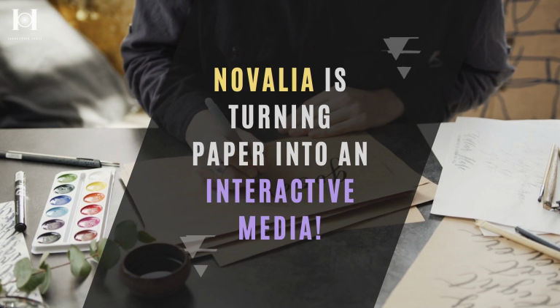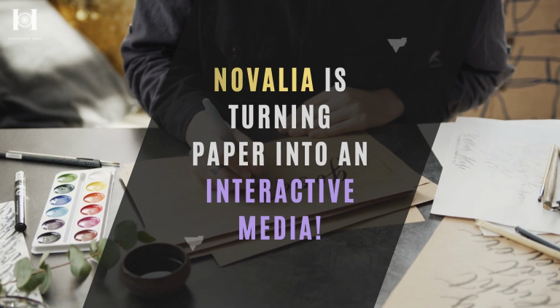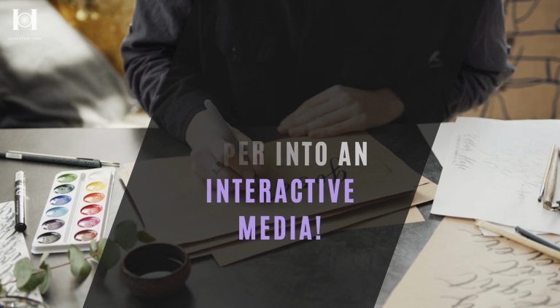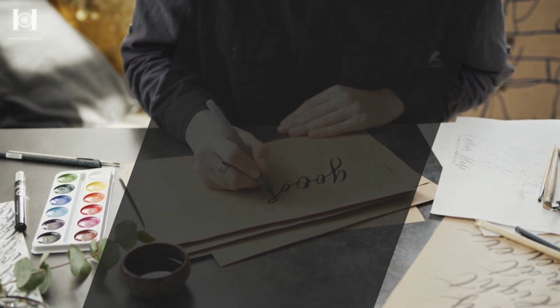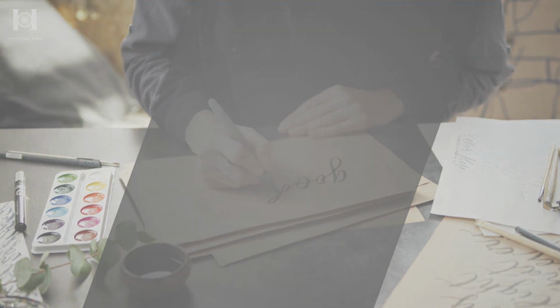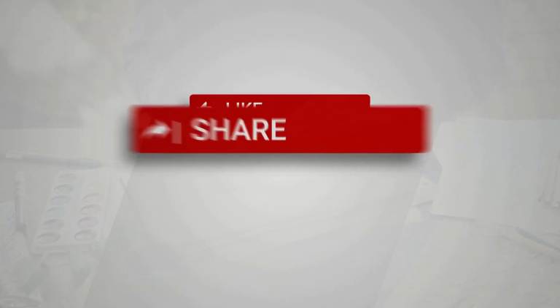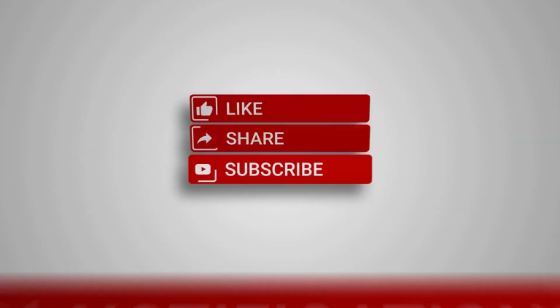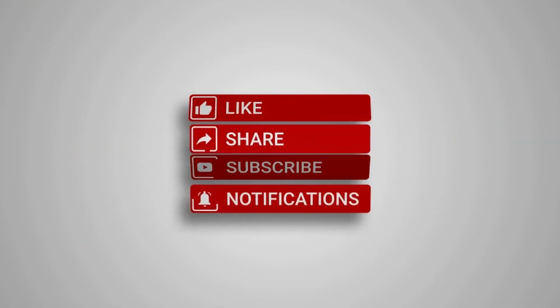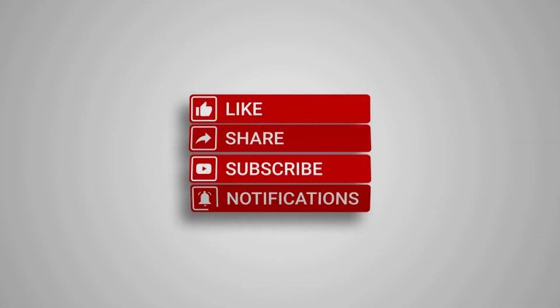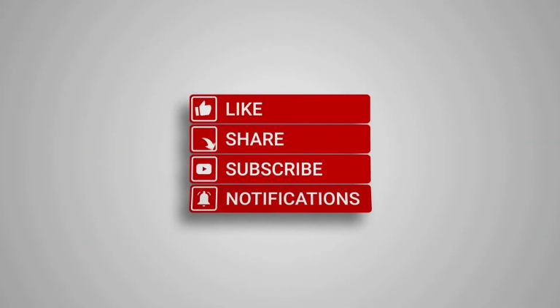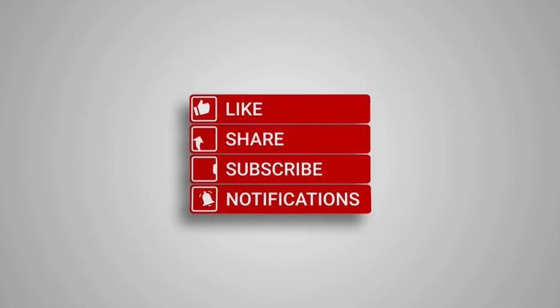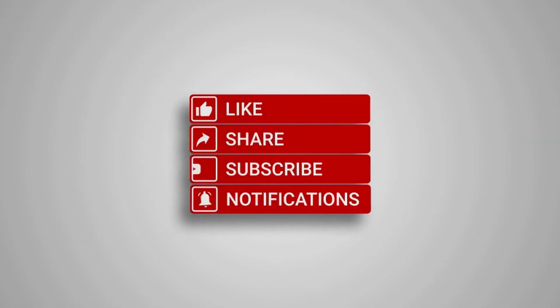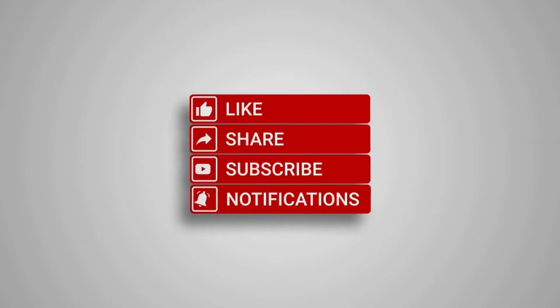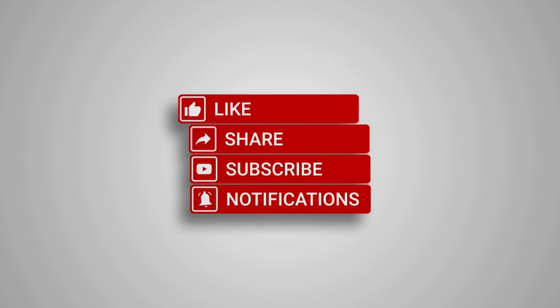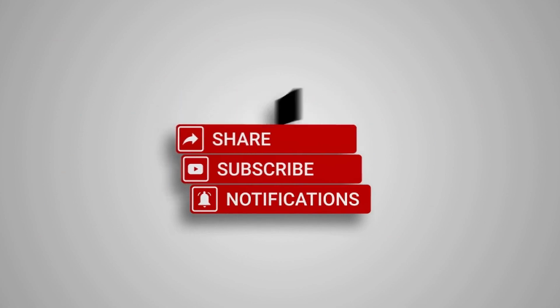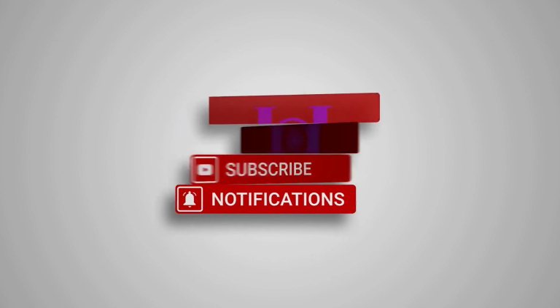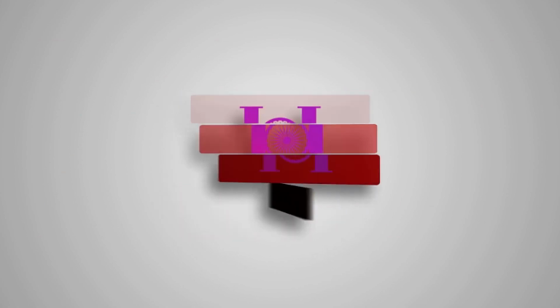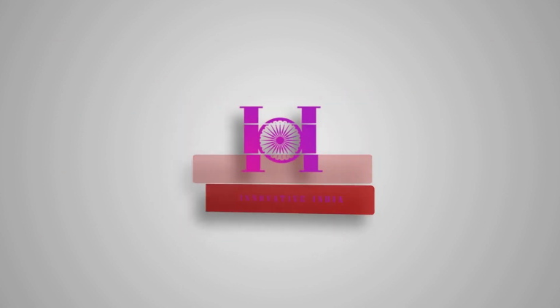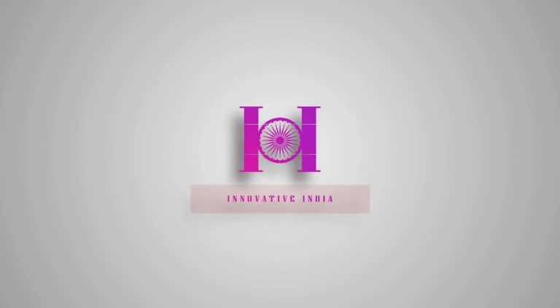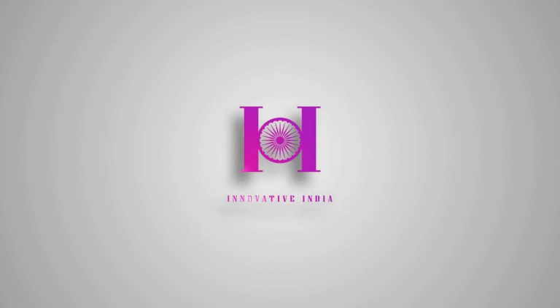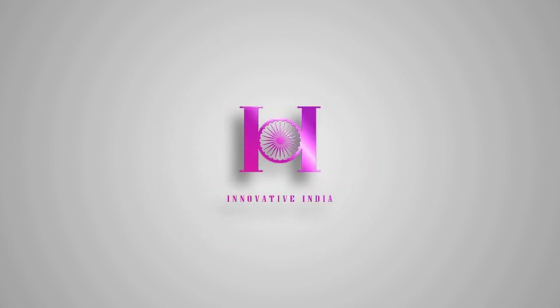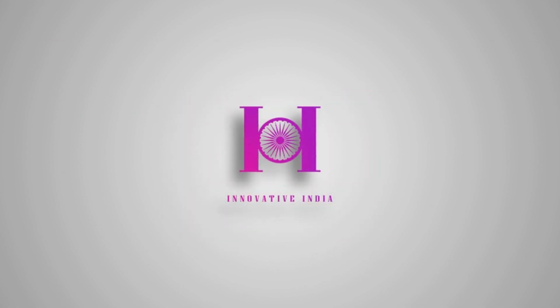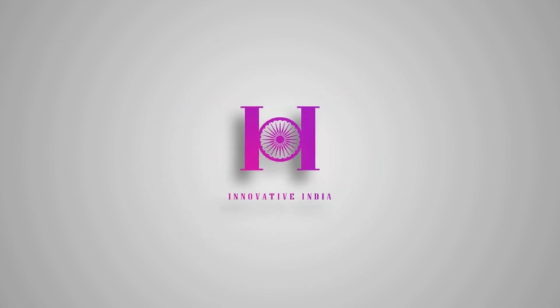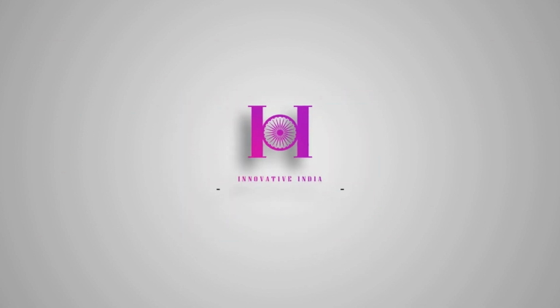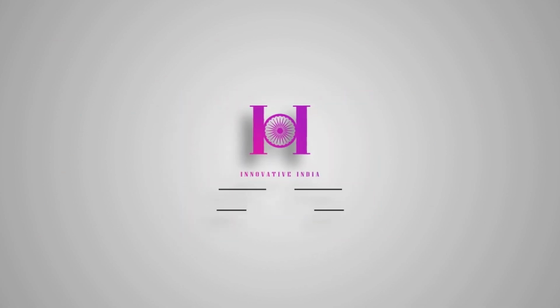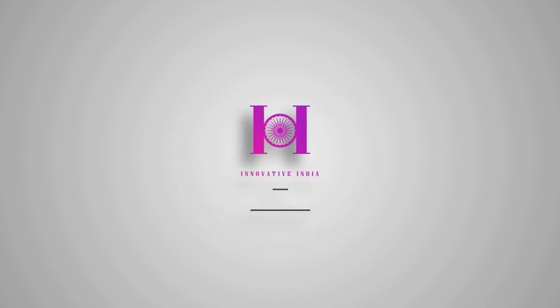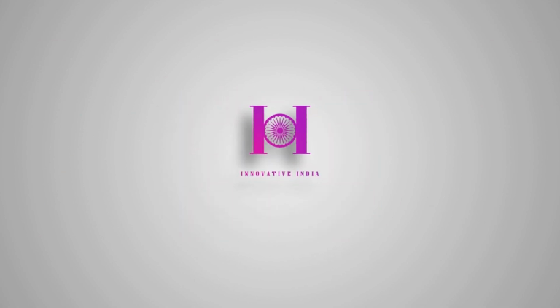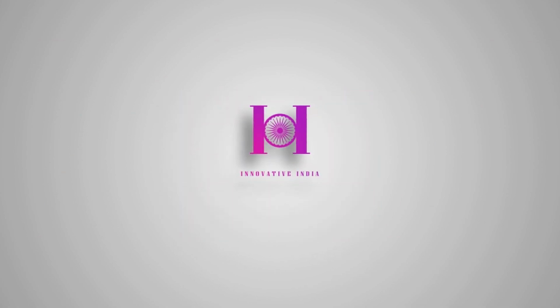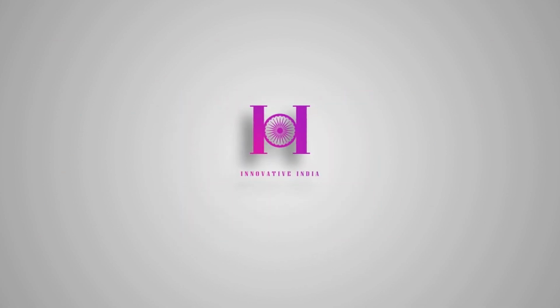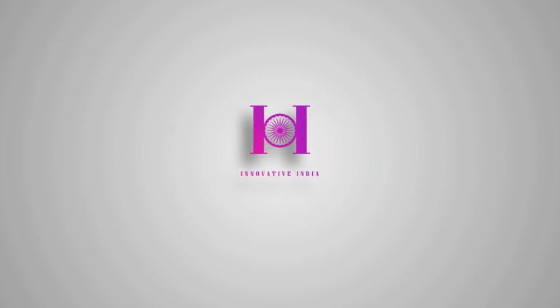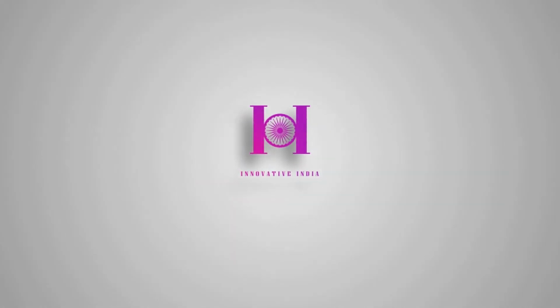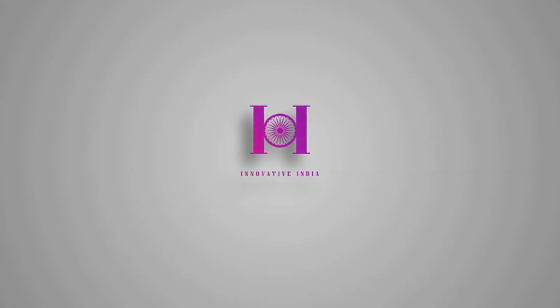Before we move on, make sure to subscribe to our YouTube channel and click that notification bell to stay on top of all the latest updates.